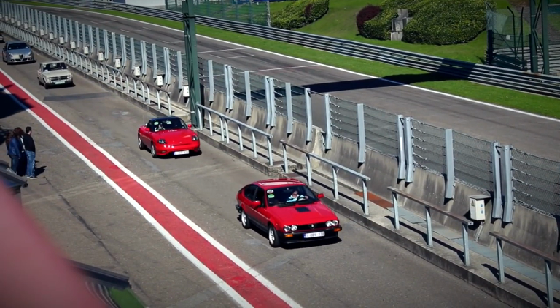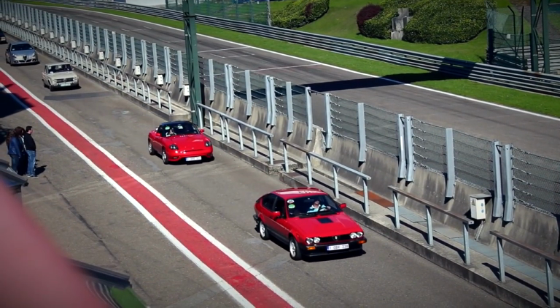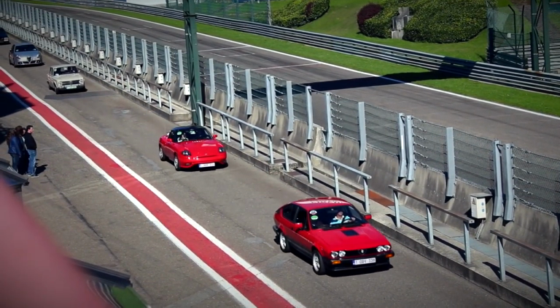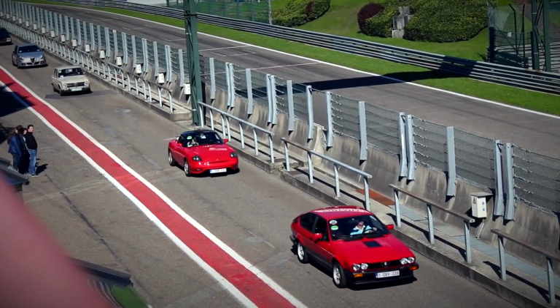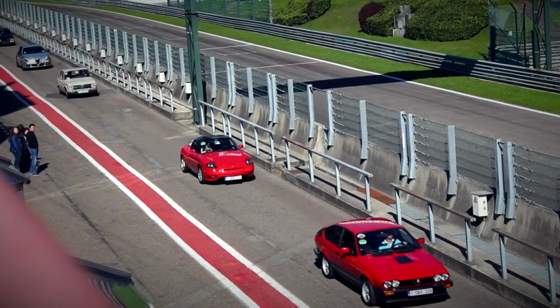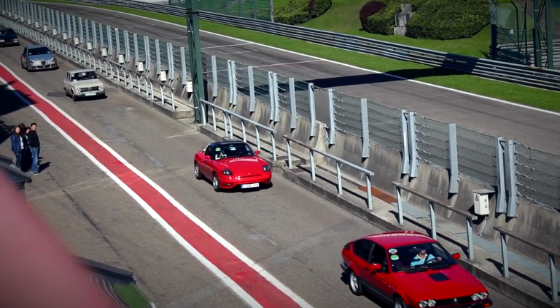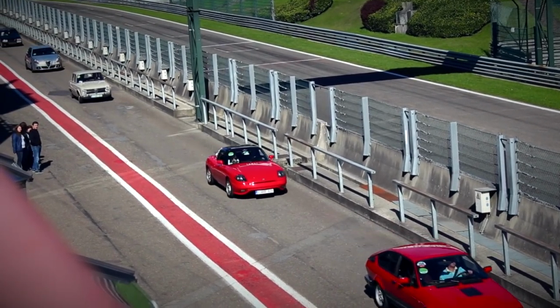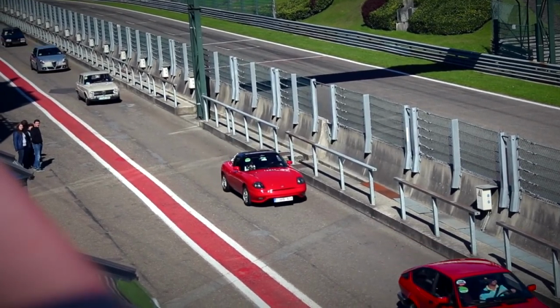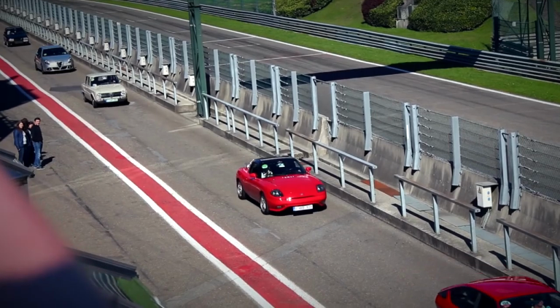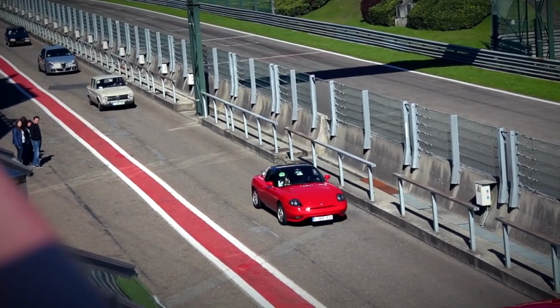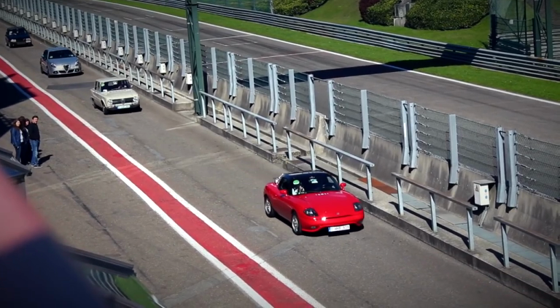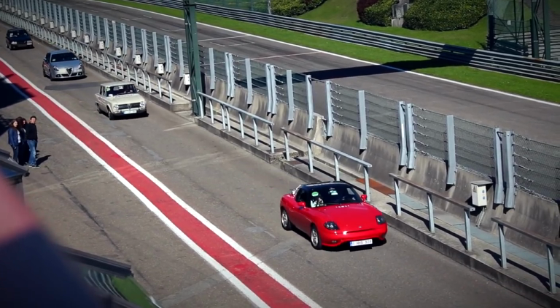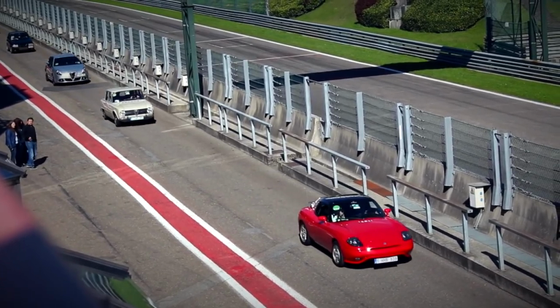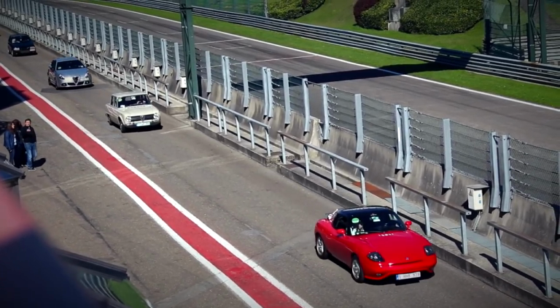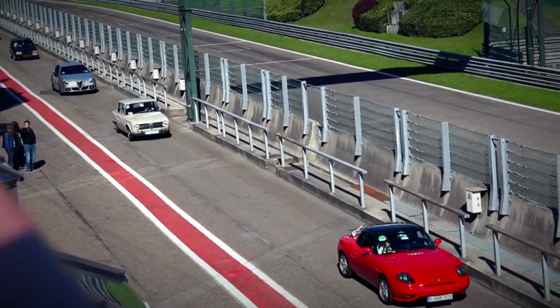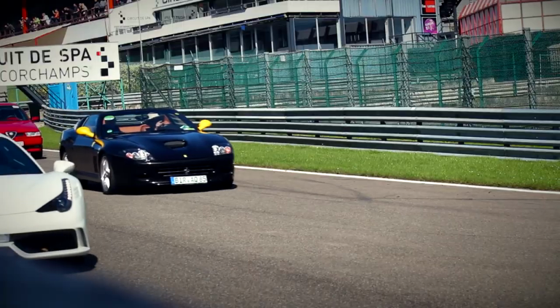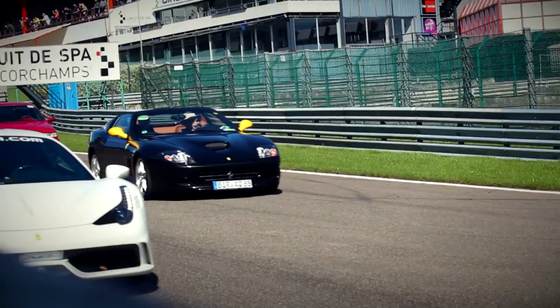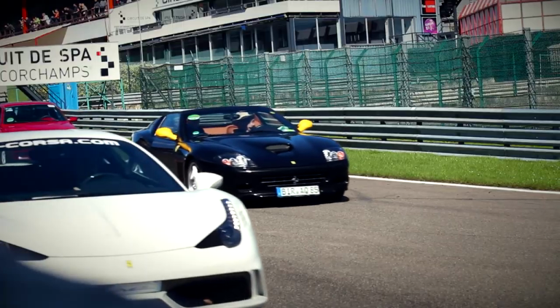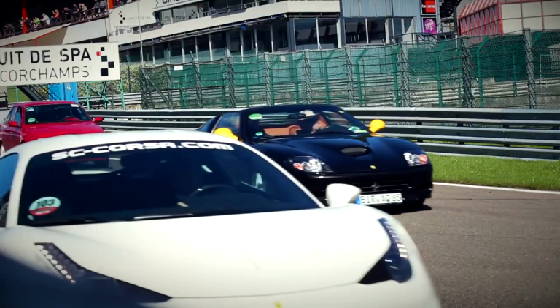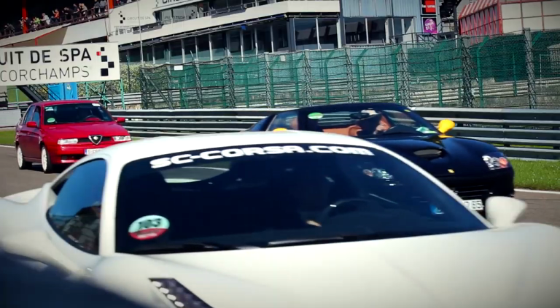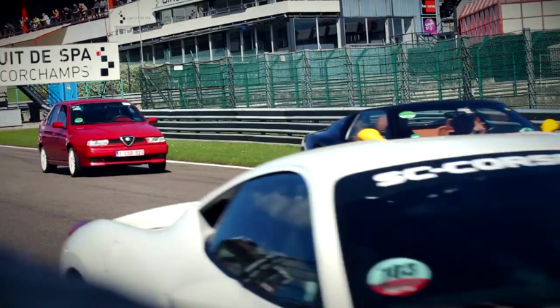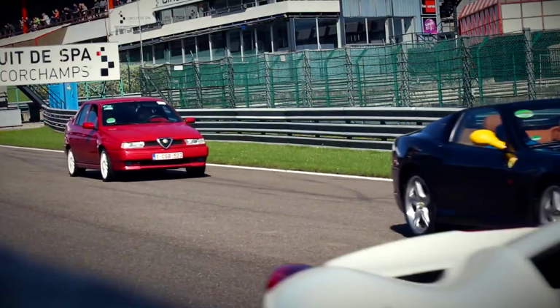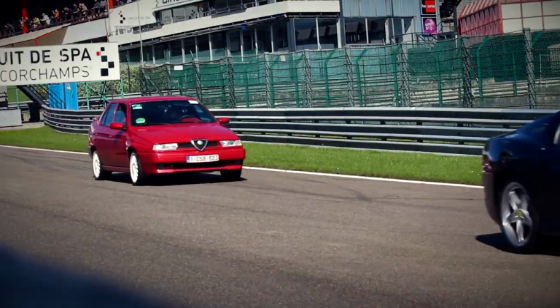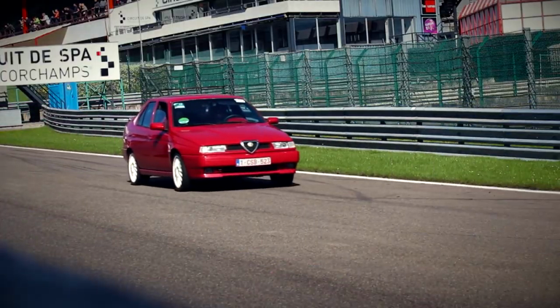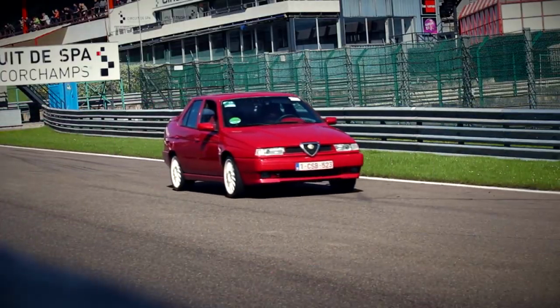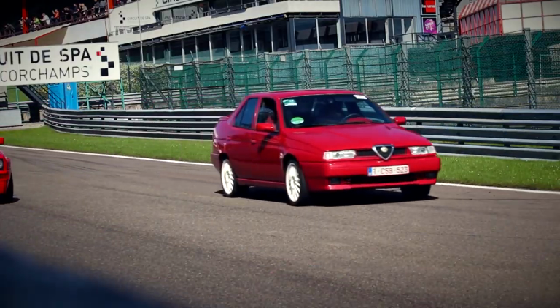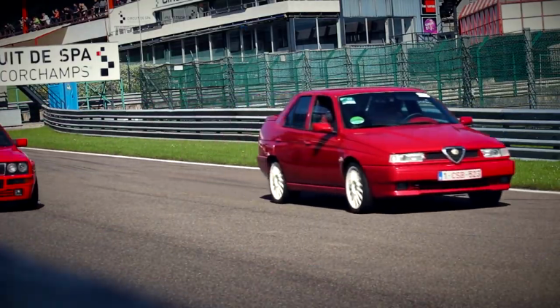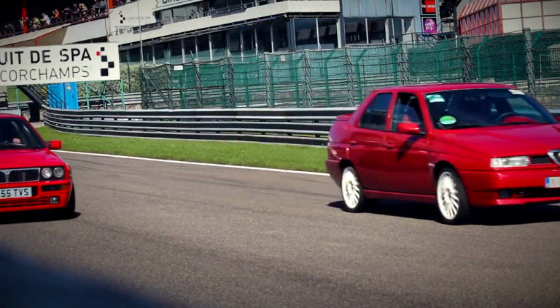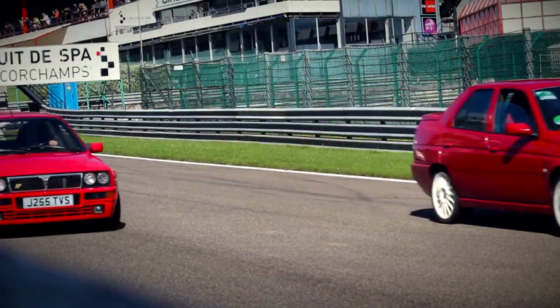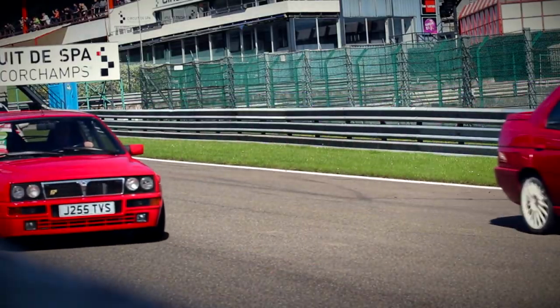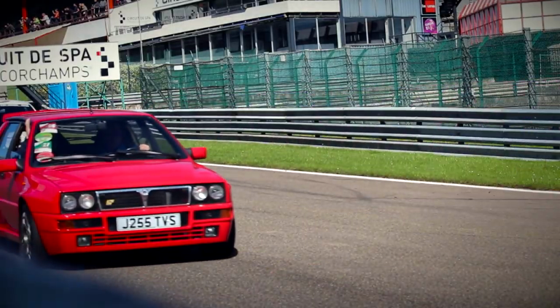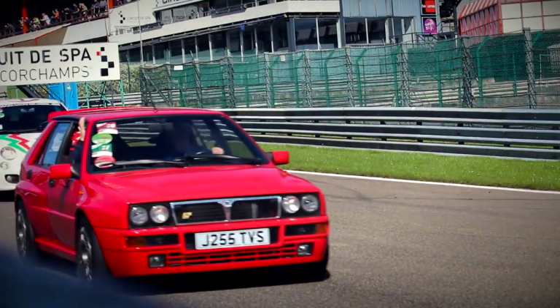For this special occasion, we've selected three cars that, for us, stood out the most during the event.